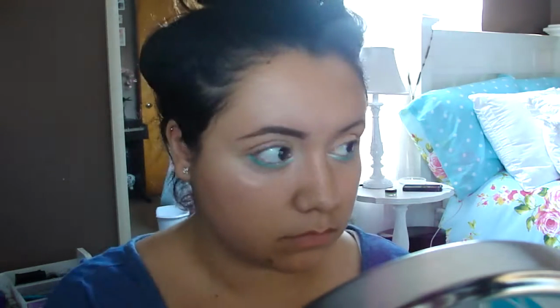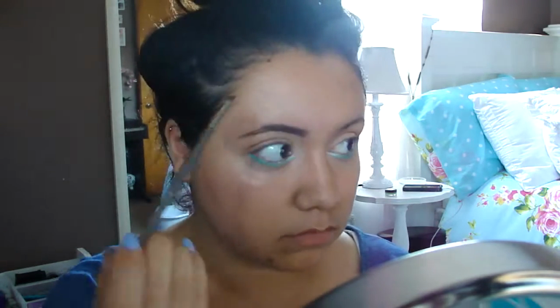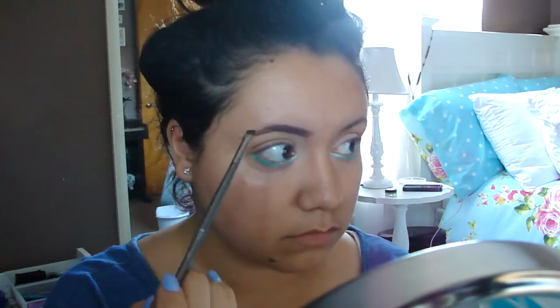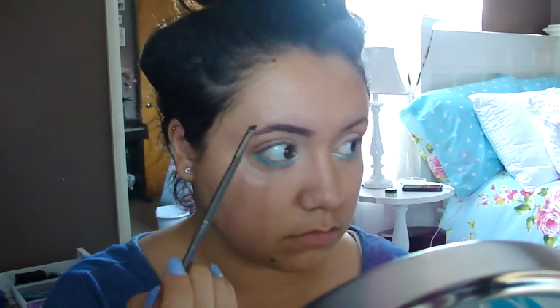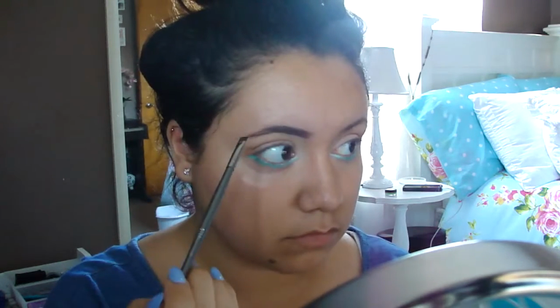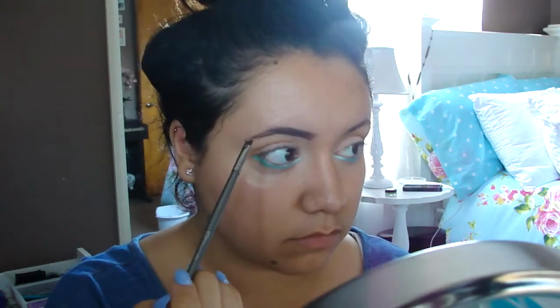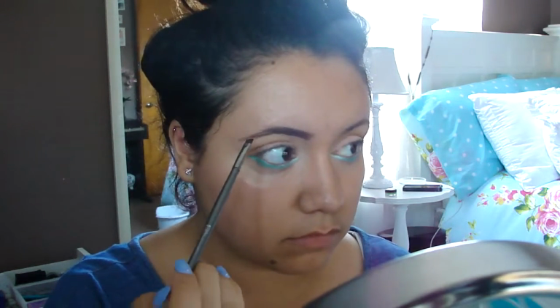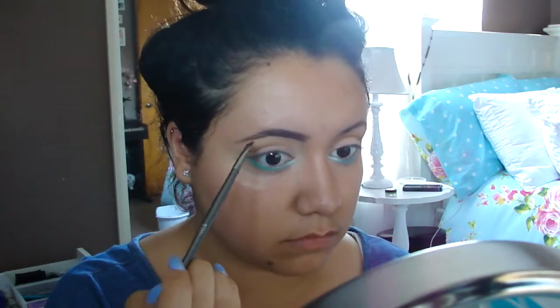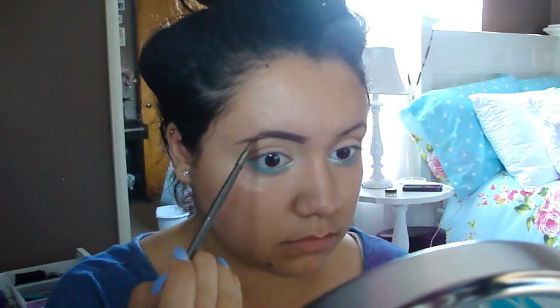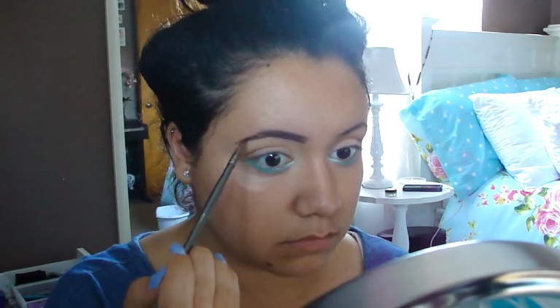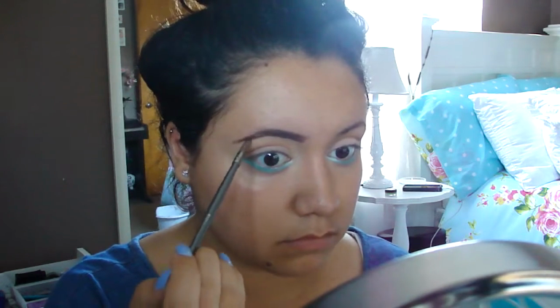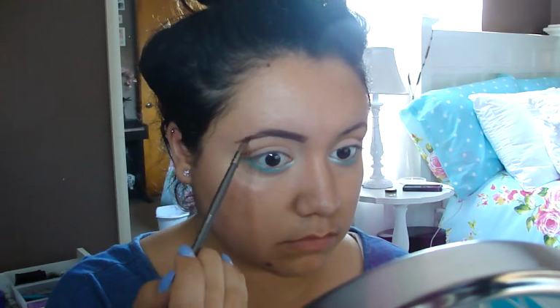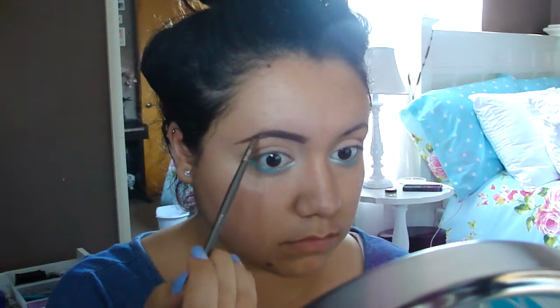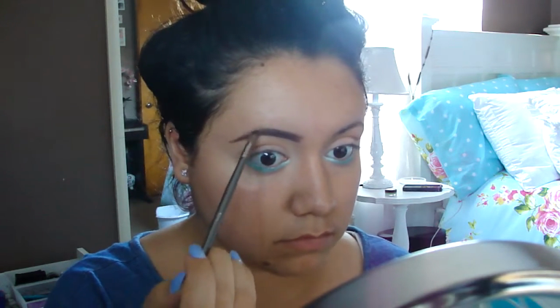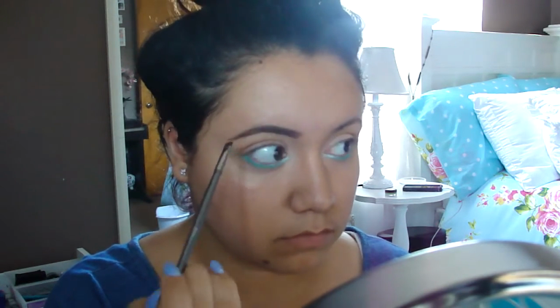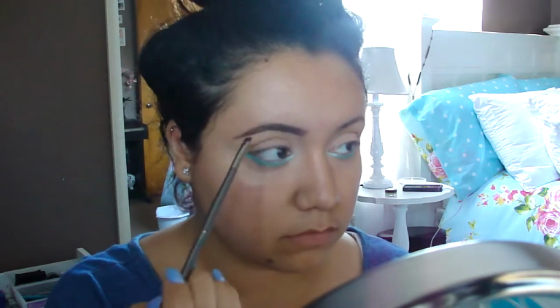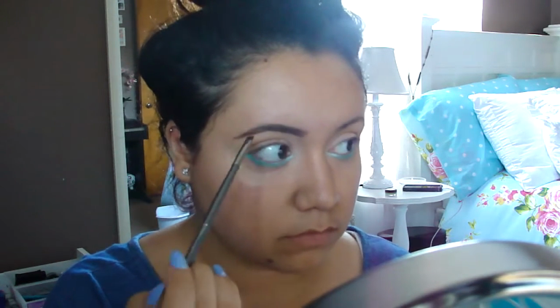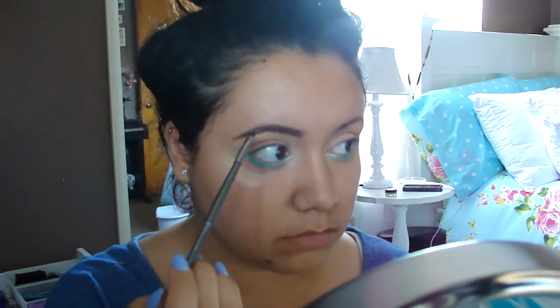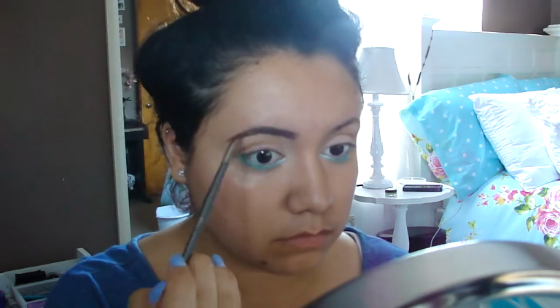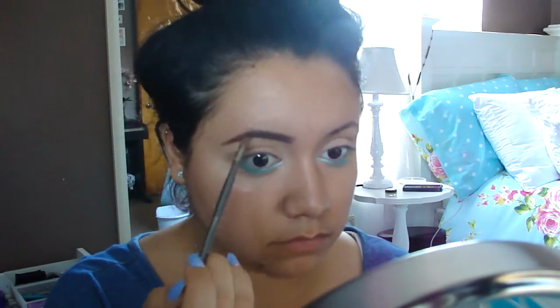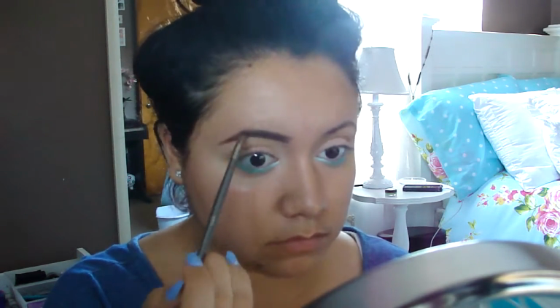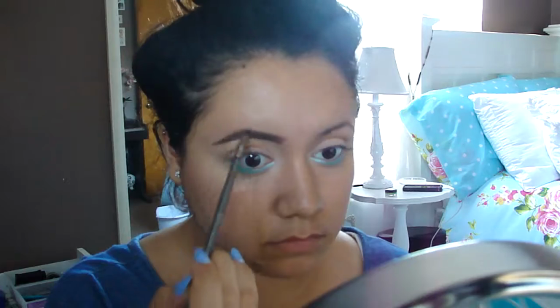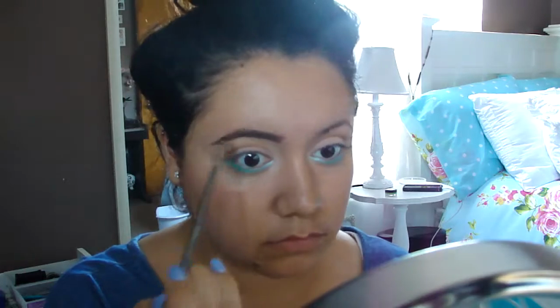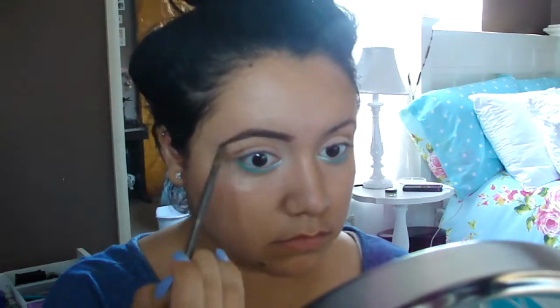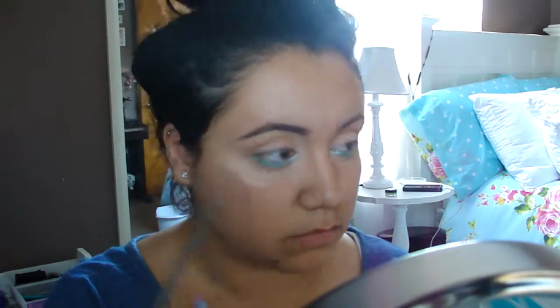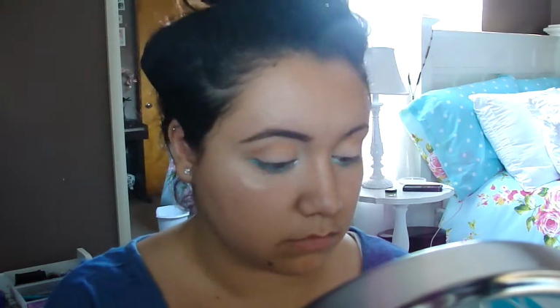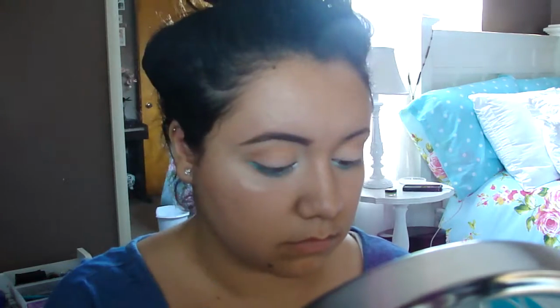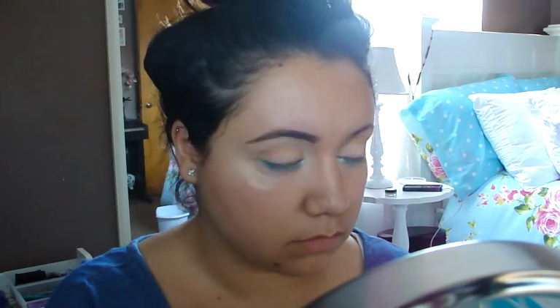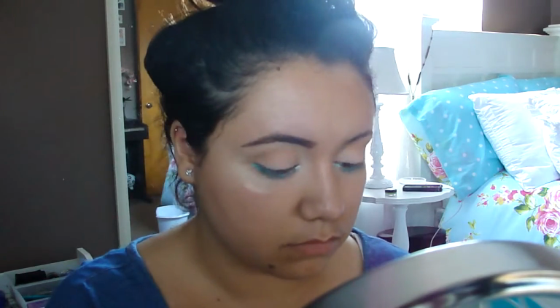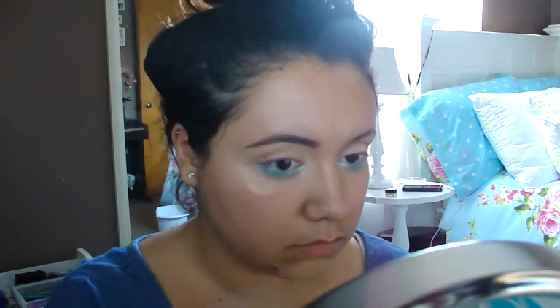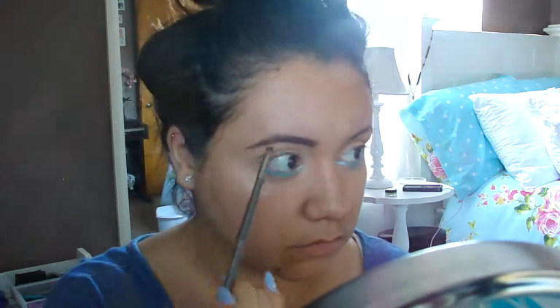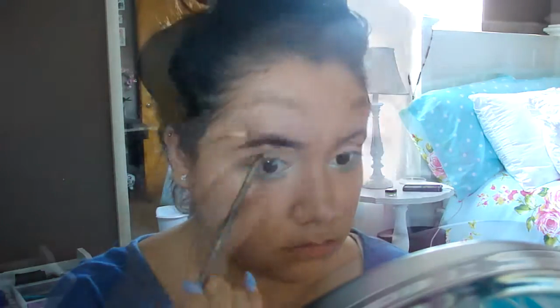I didn't record a lot of how I do my eyebrows, but a how-to eyebrows video will be coming soon.